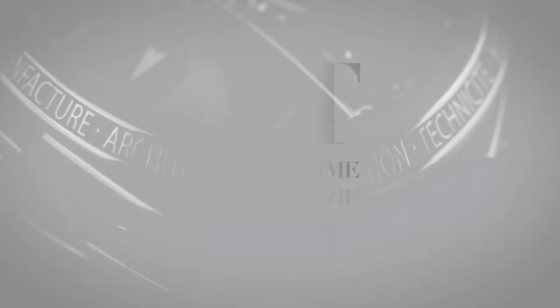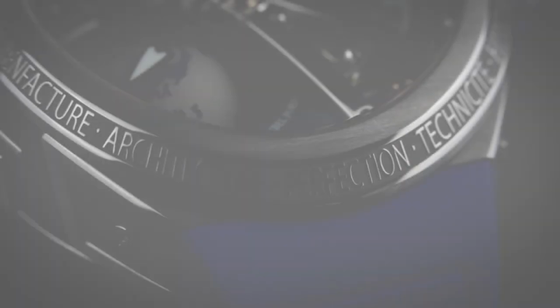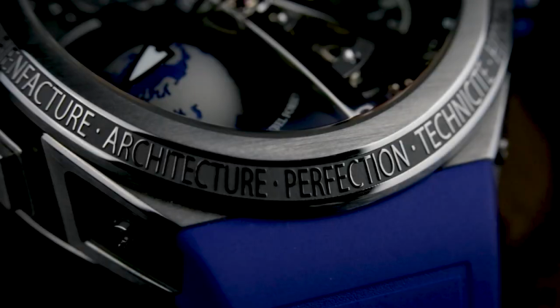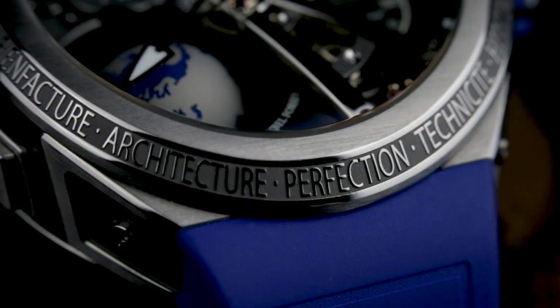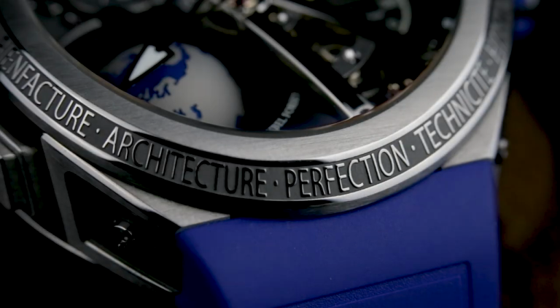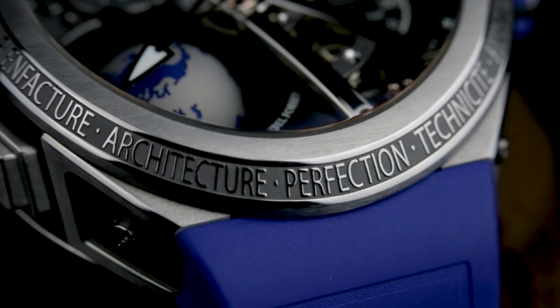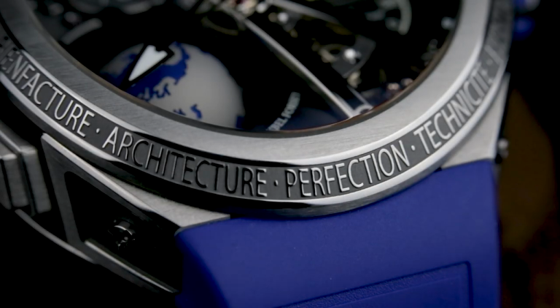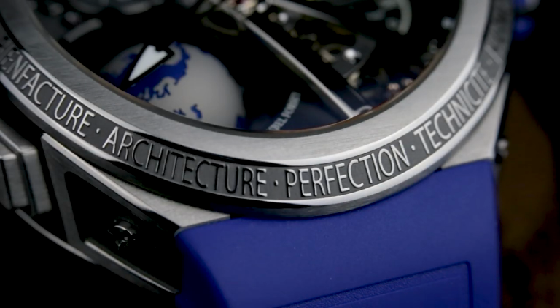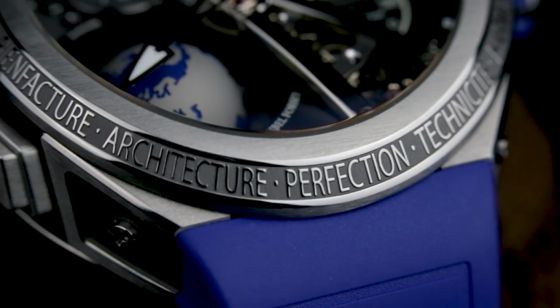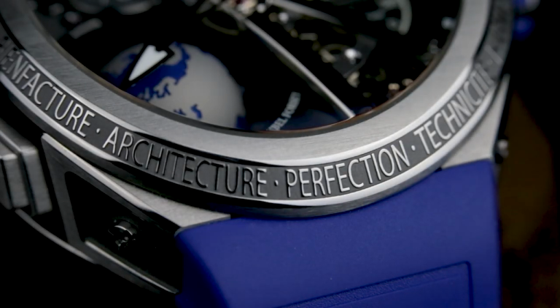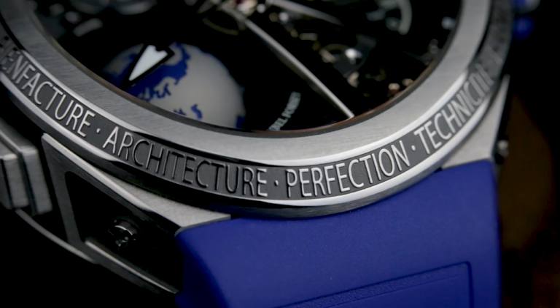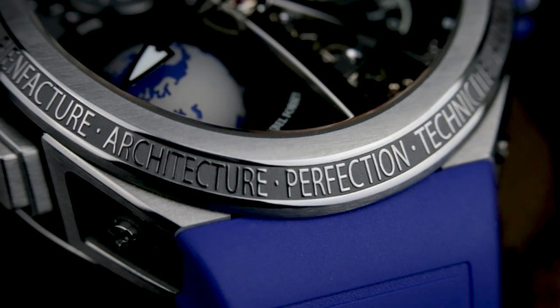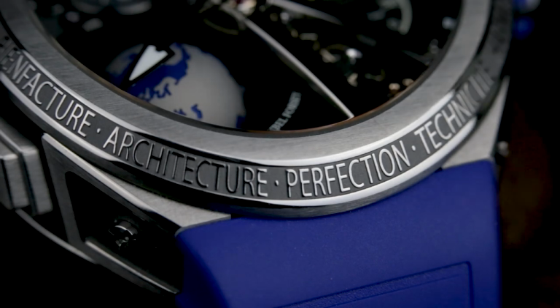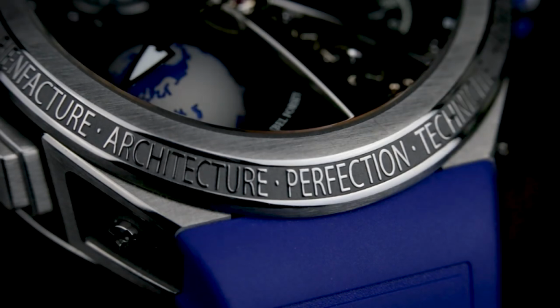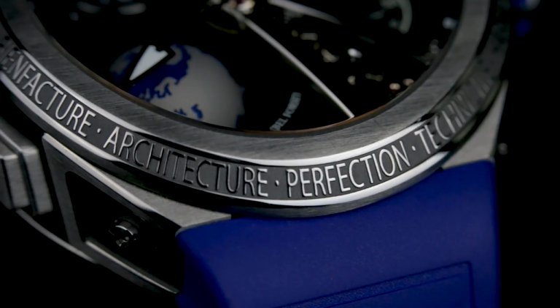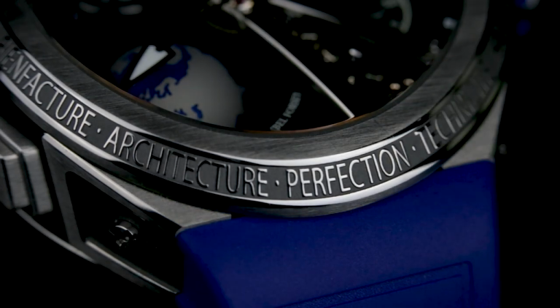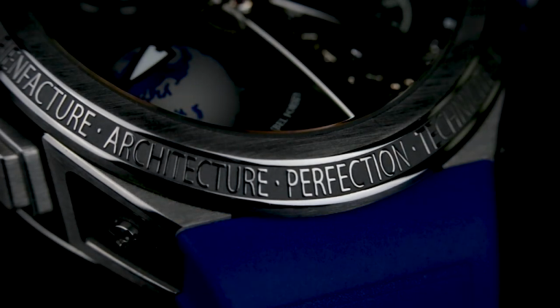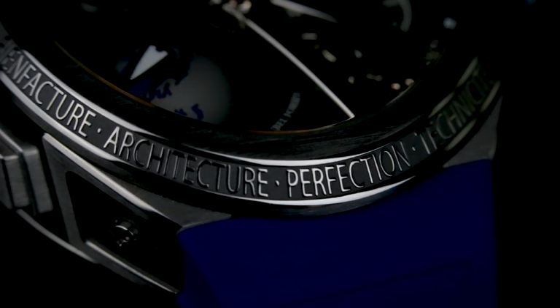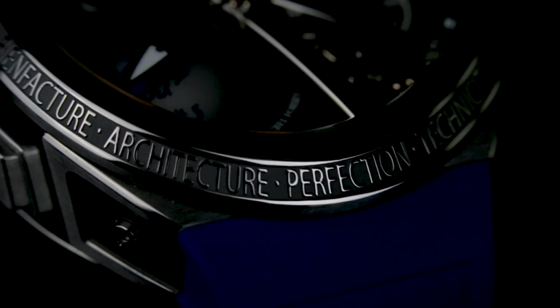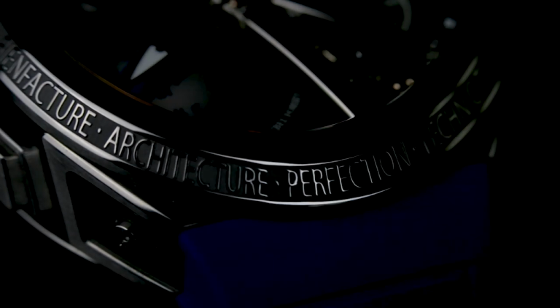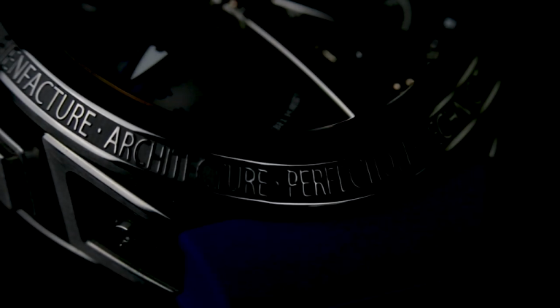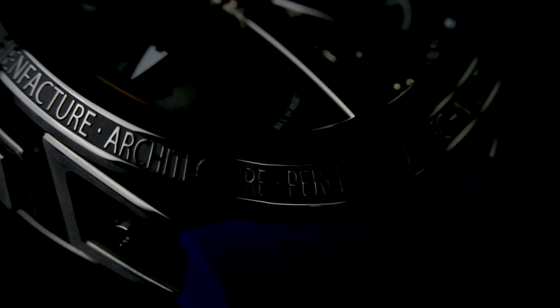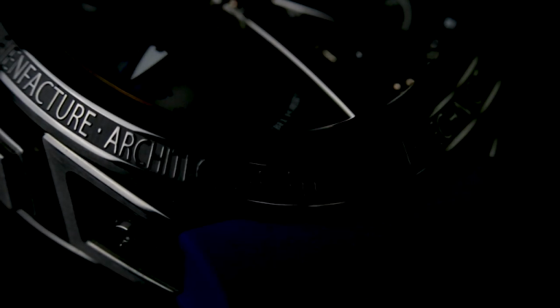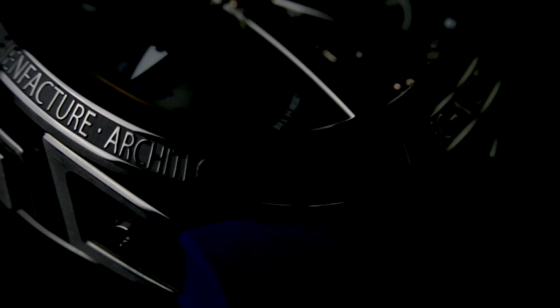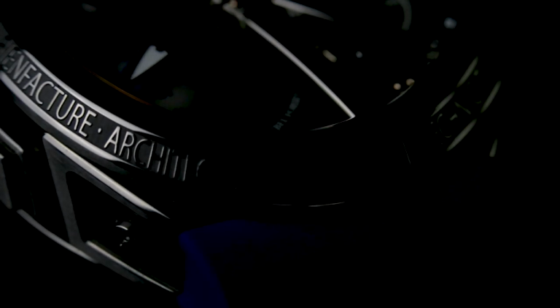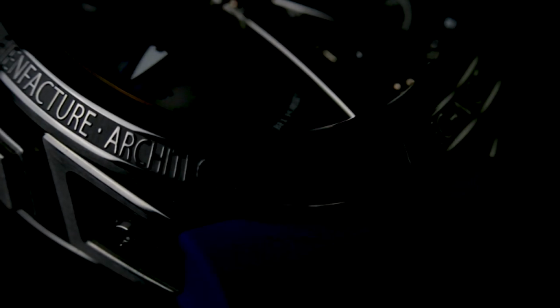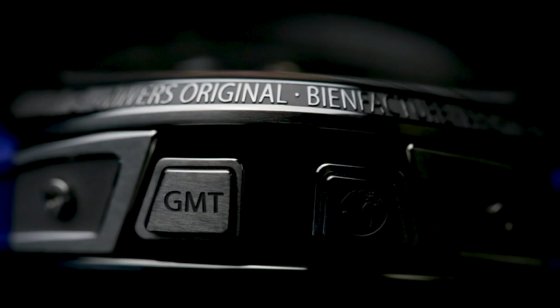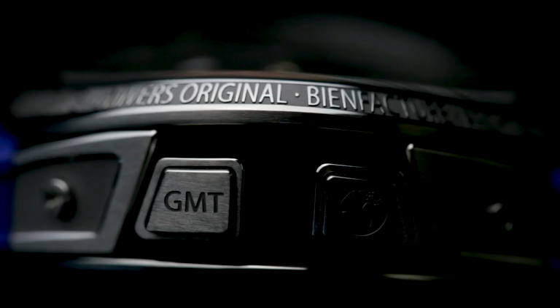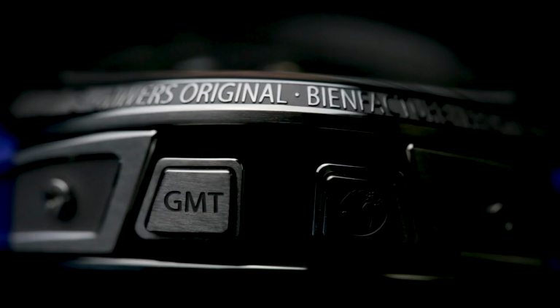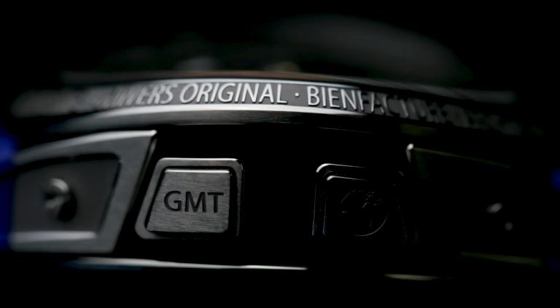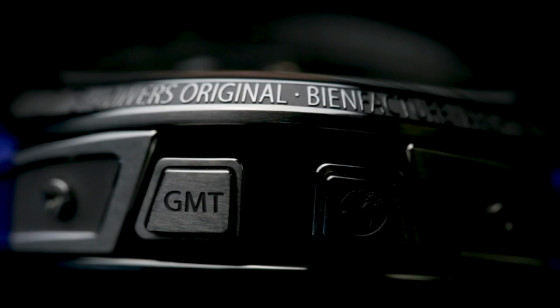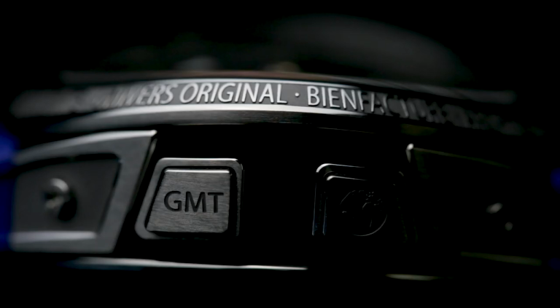Hello, Sam here, editor of Oracle Time, and today I'm here with a question: what sort of watch can you get for £400,000?